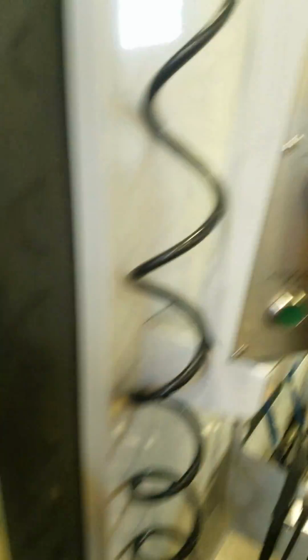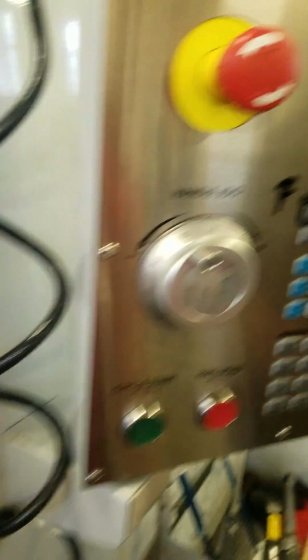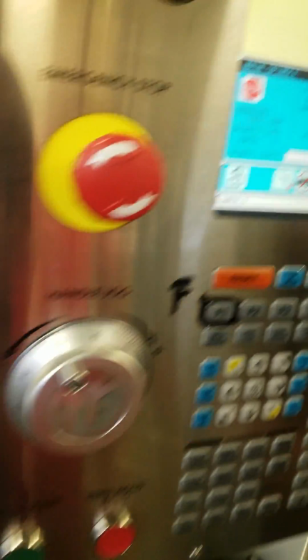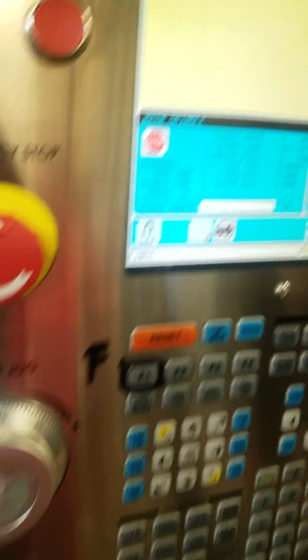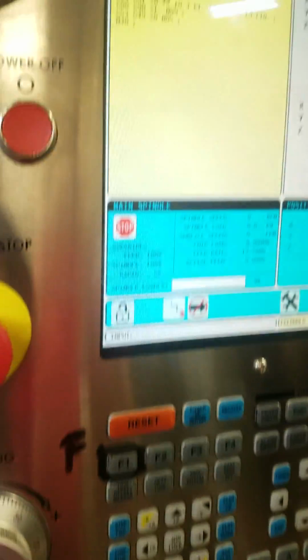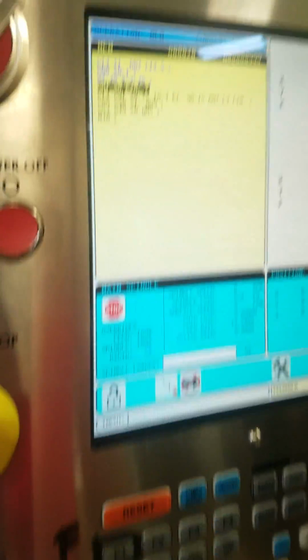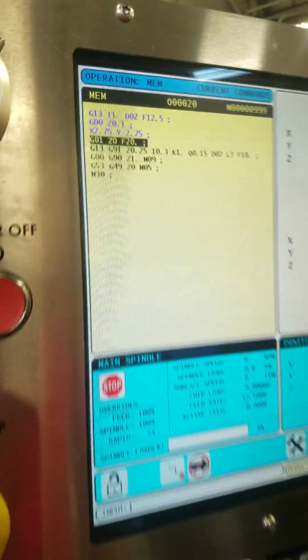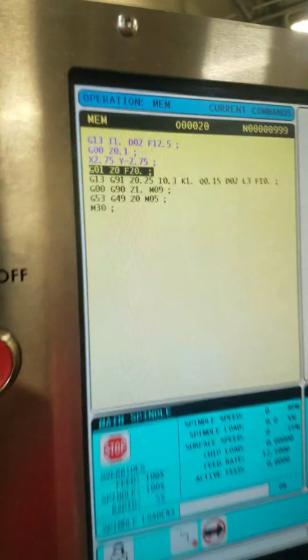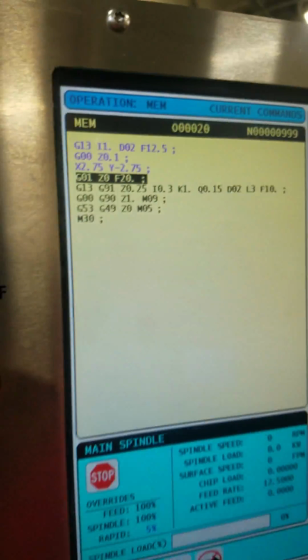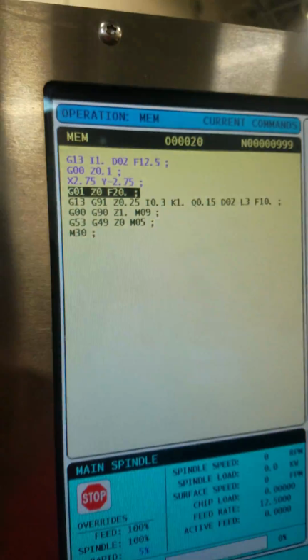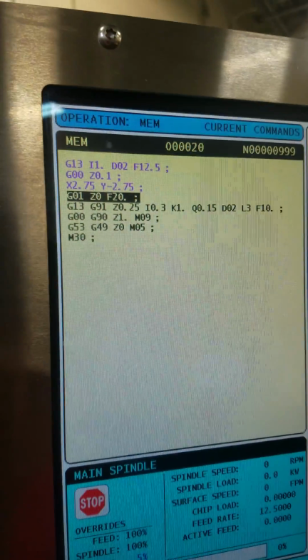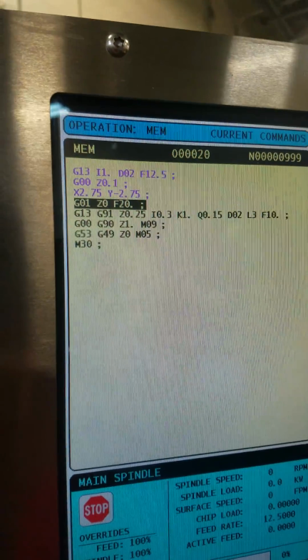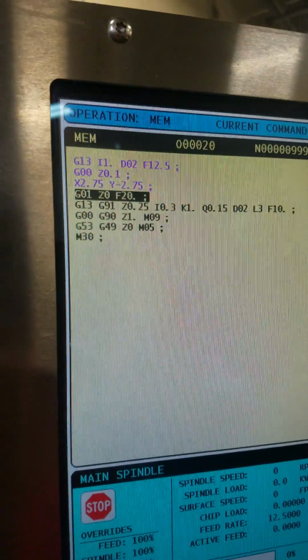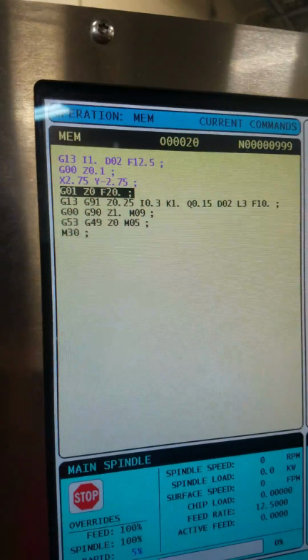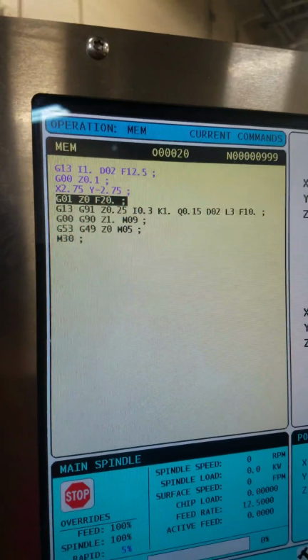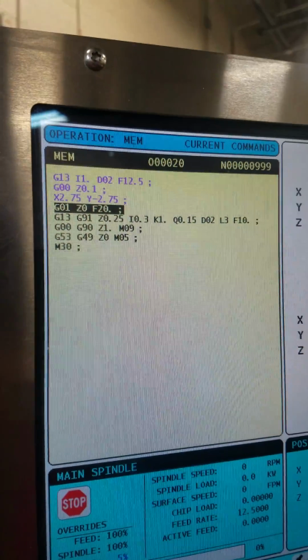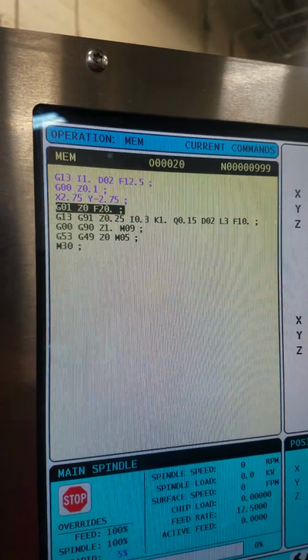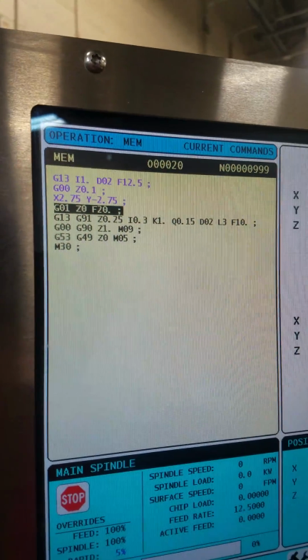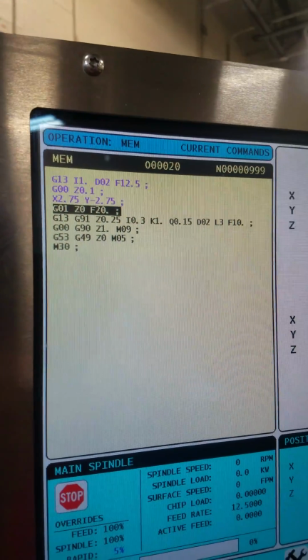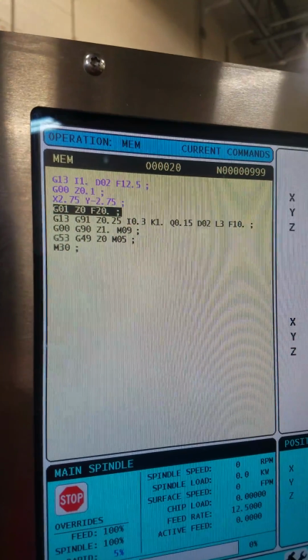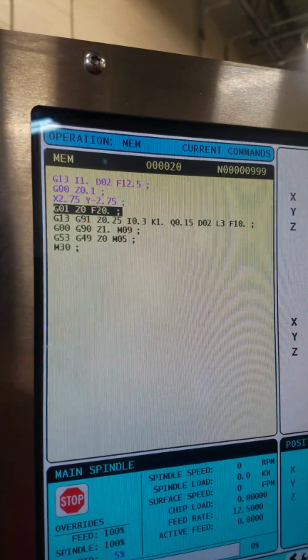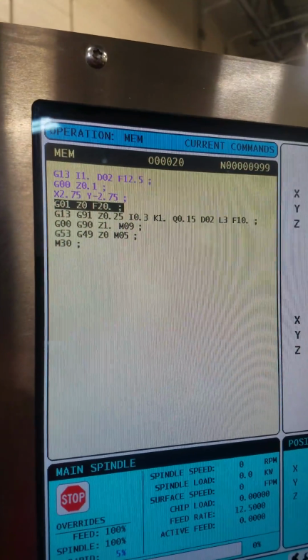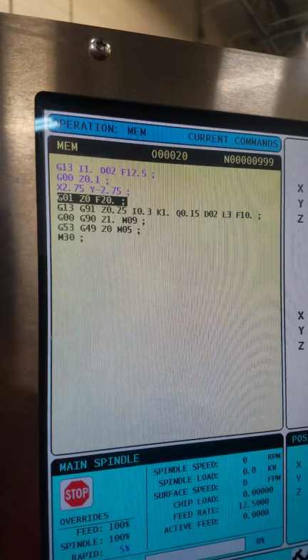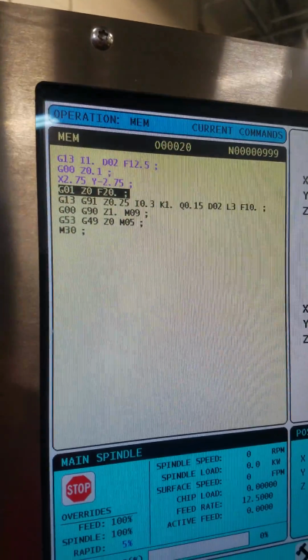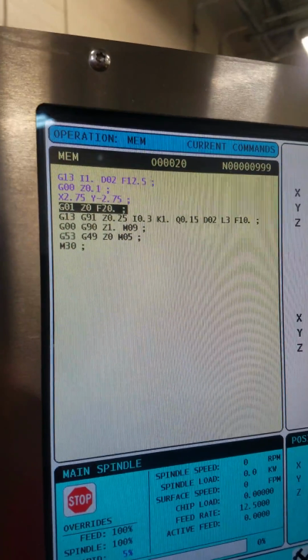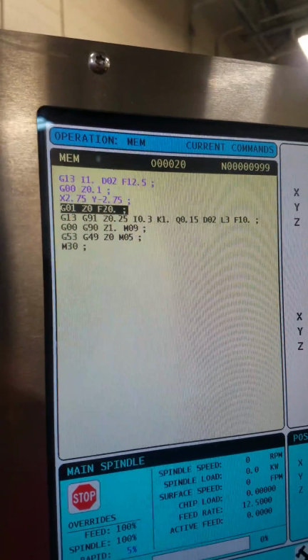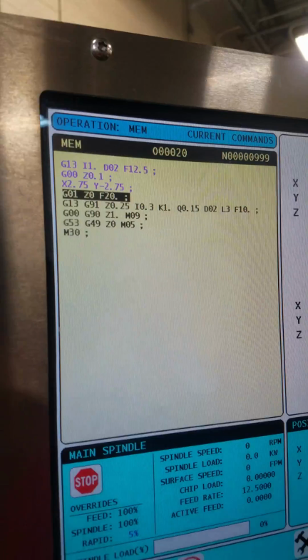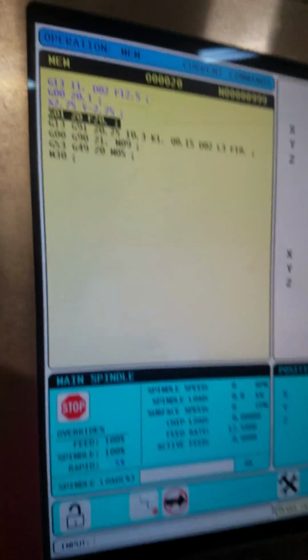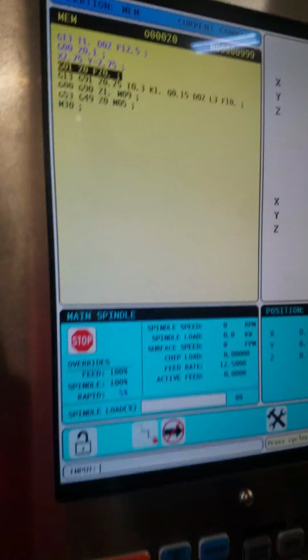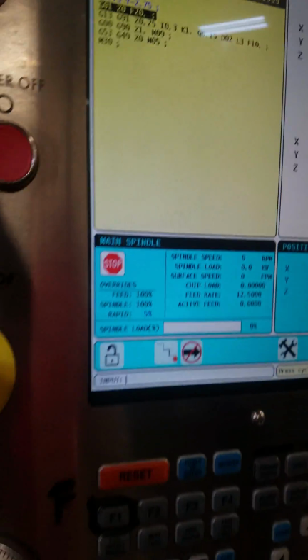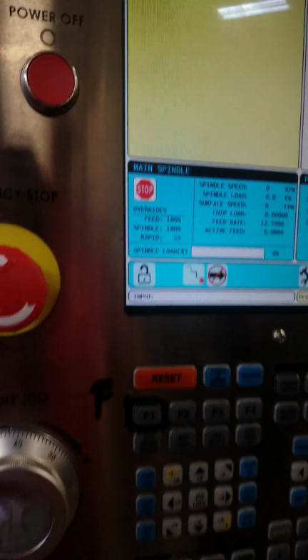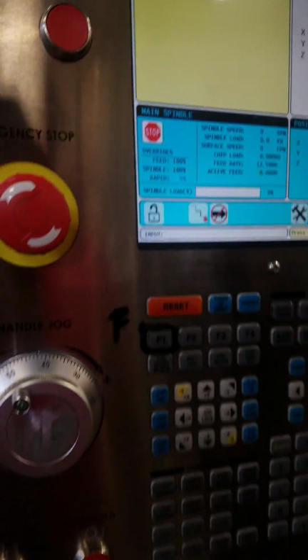Daniel hand-programmed this. We had to make a couple of tweaks. All right, let's continue on.